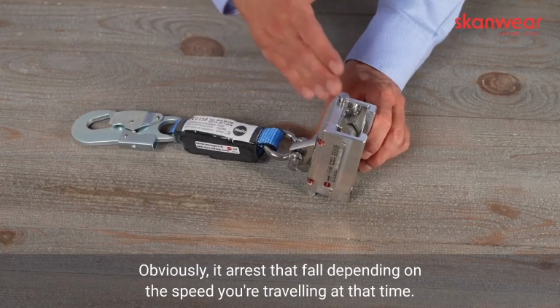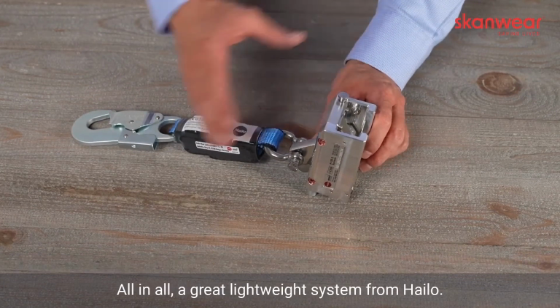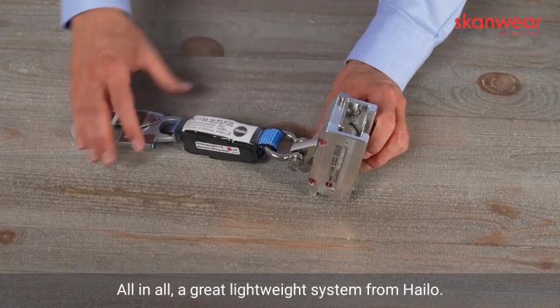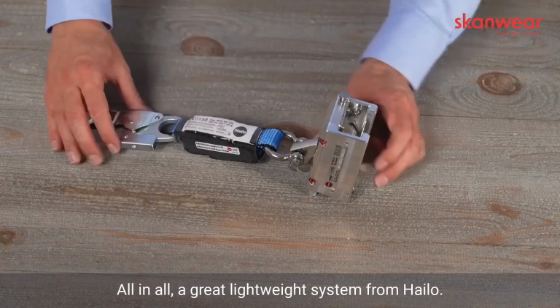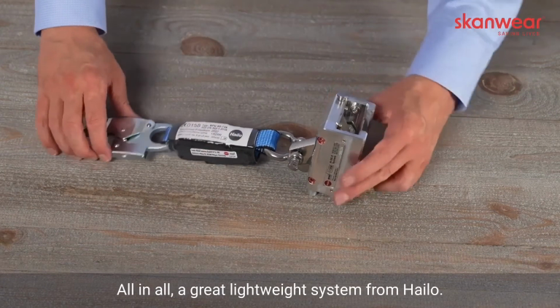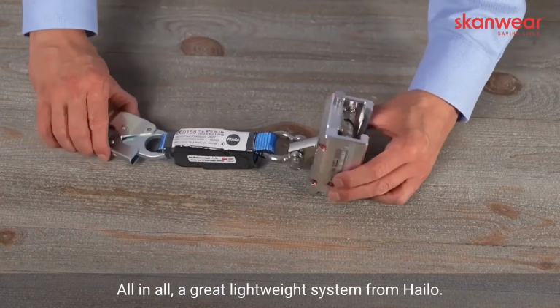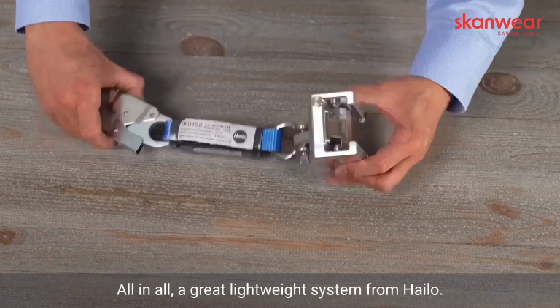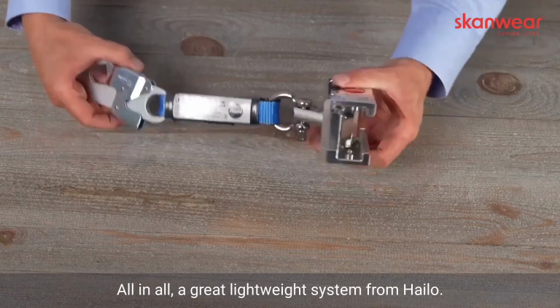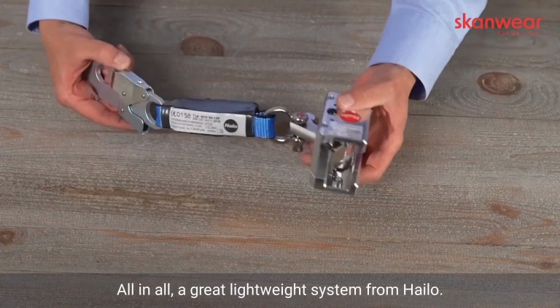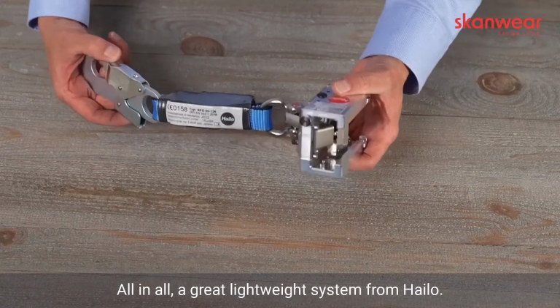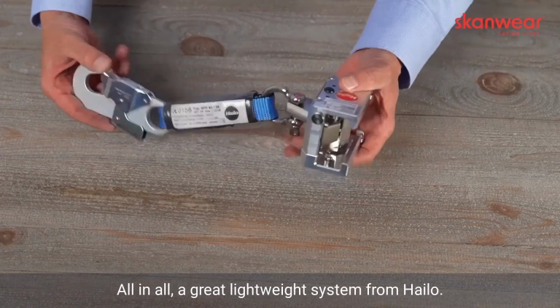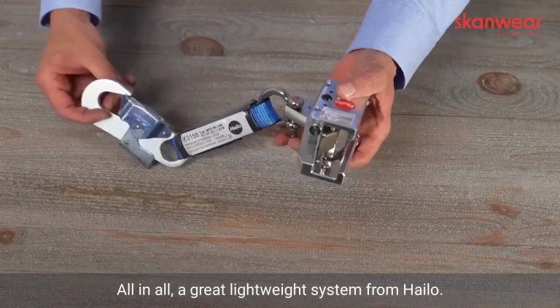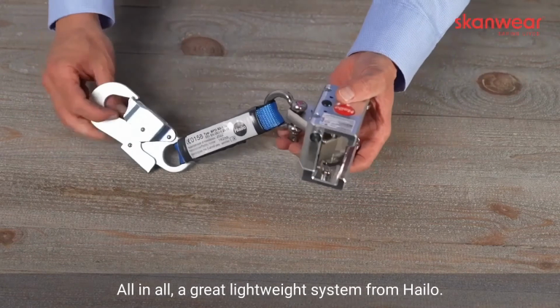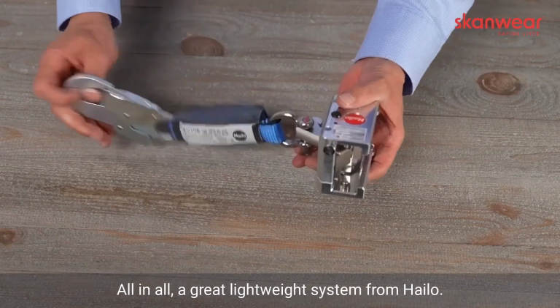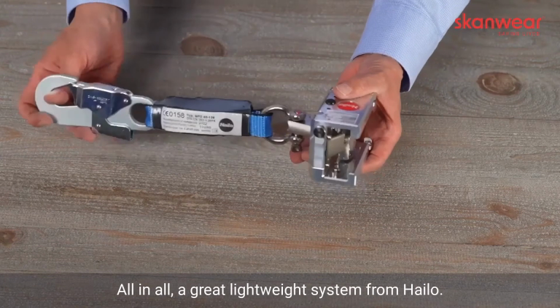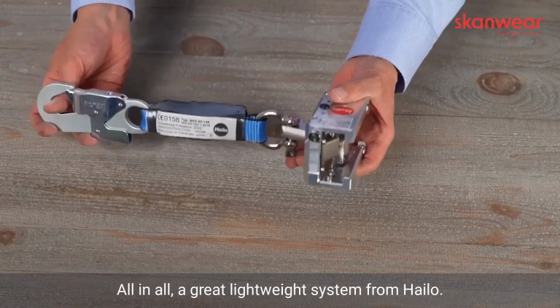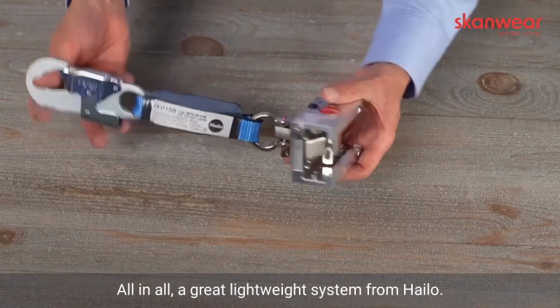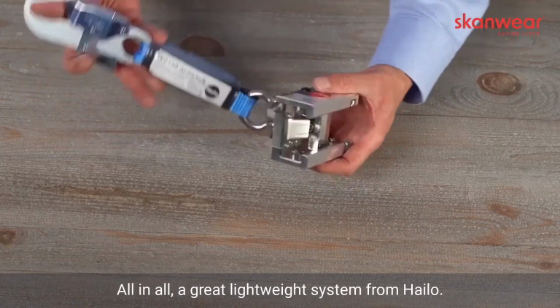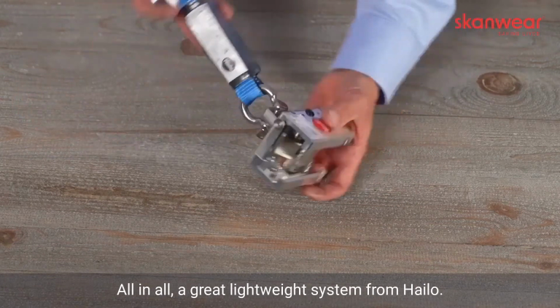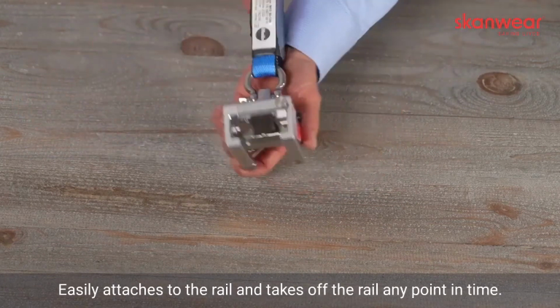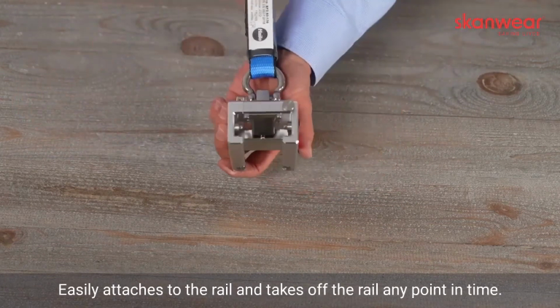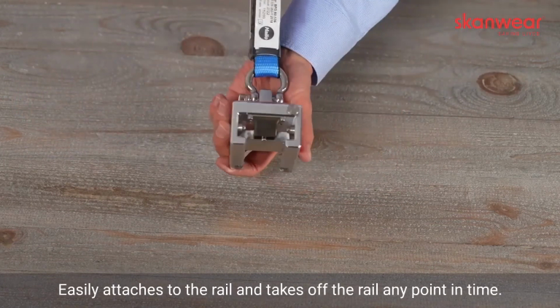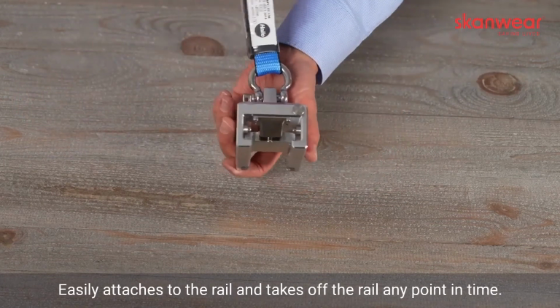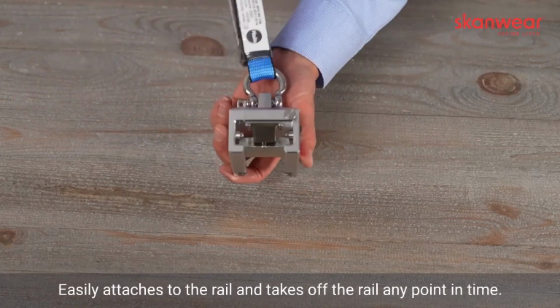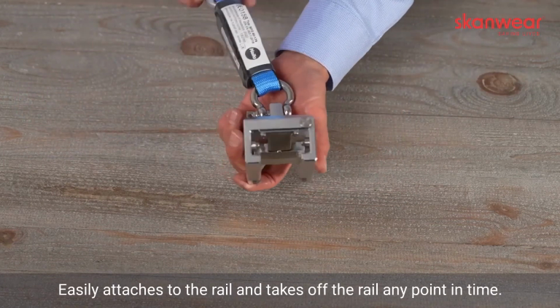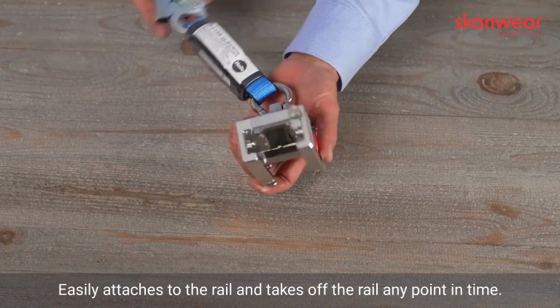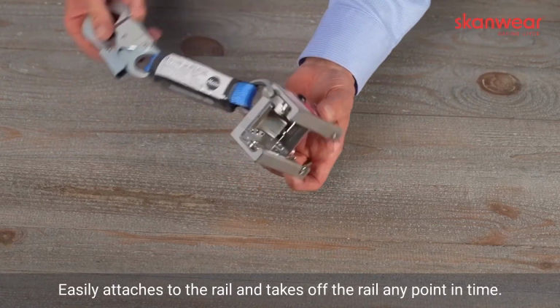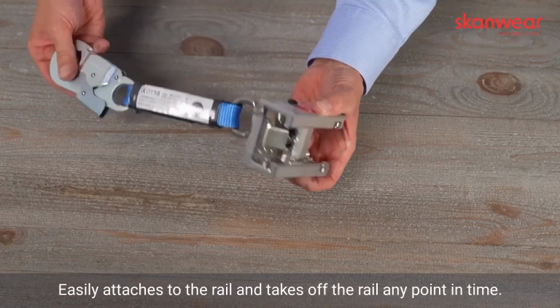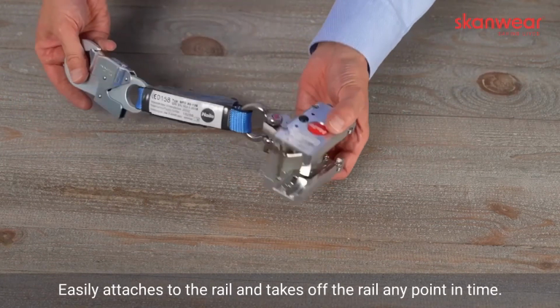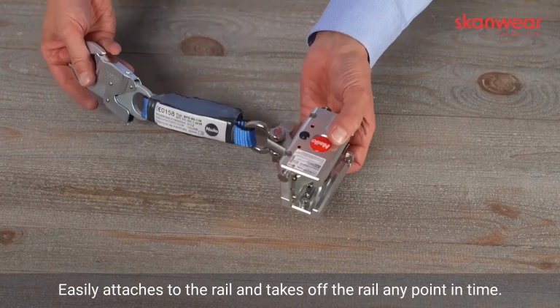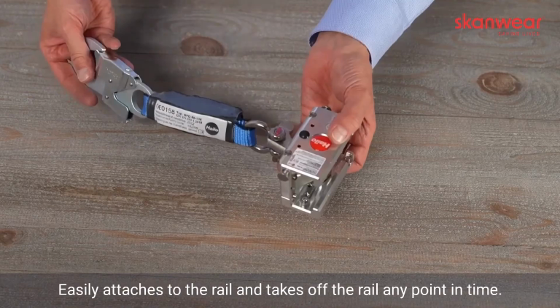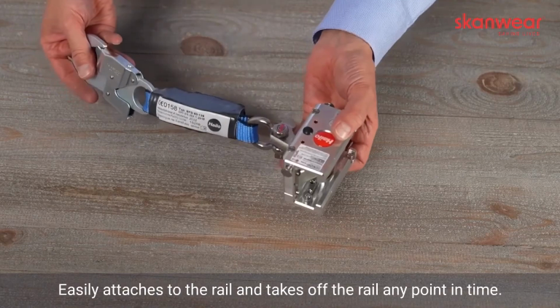All in all, a great lightweight system from HALO — easily attaches to the rail and takes off the rail at any point in time.